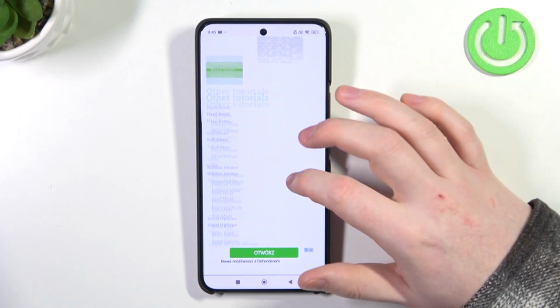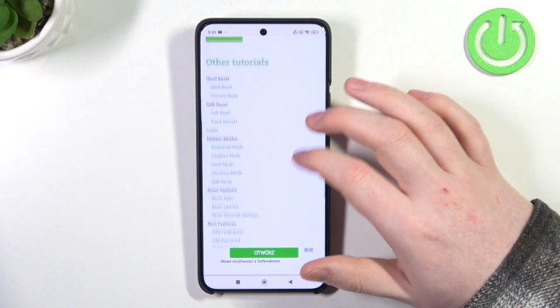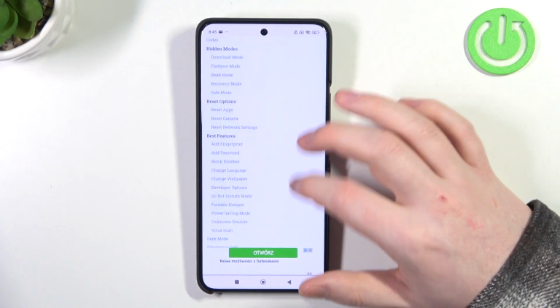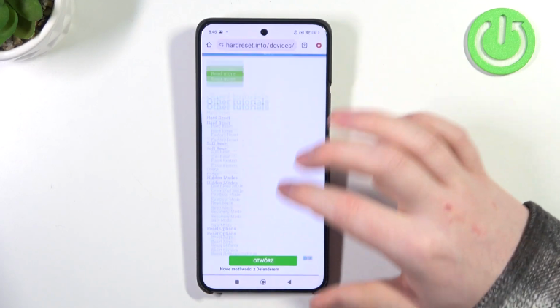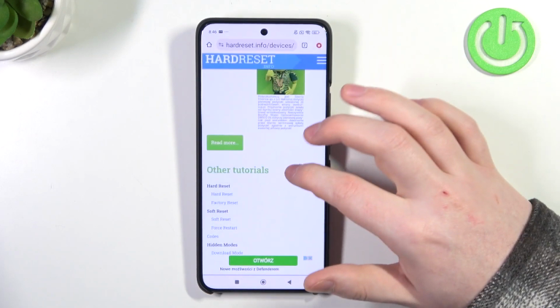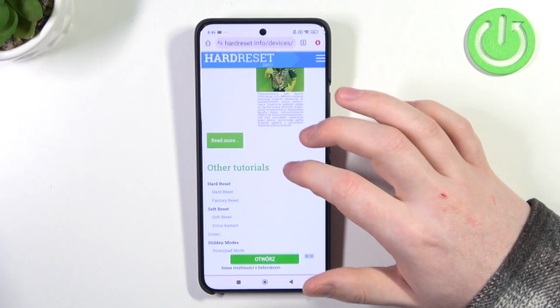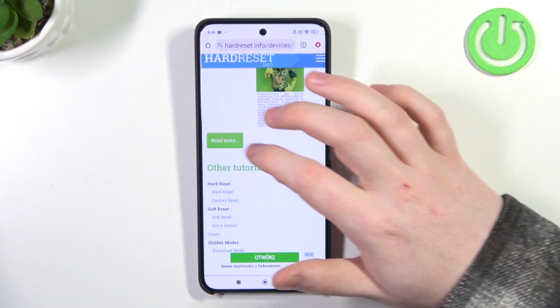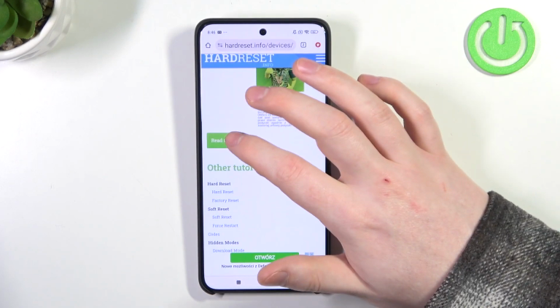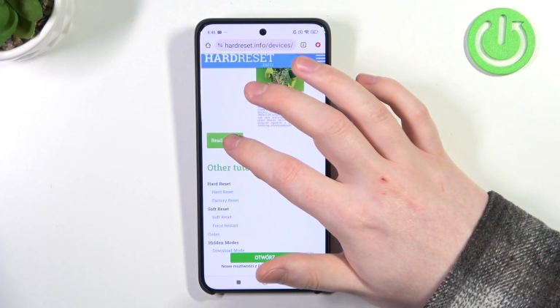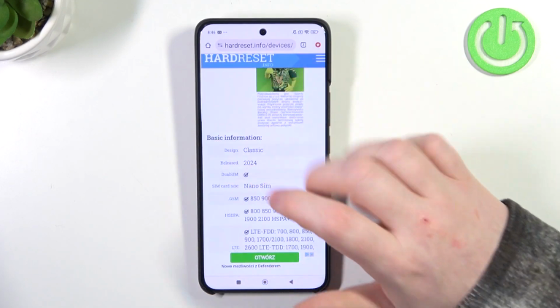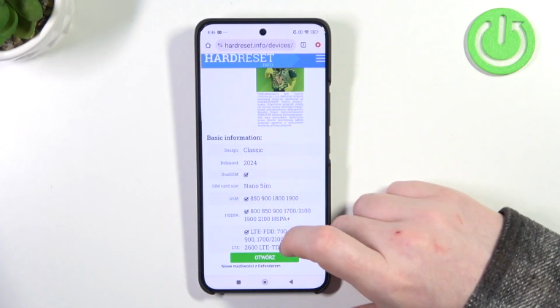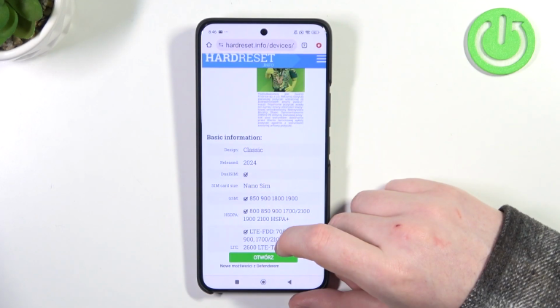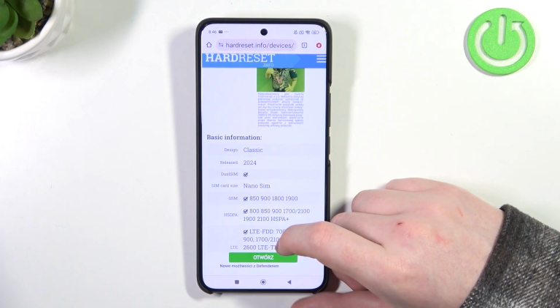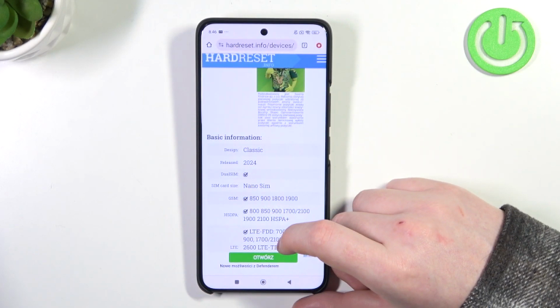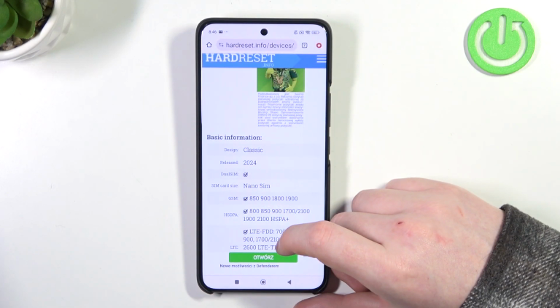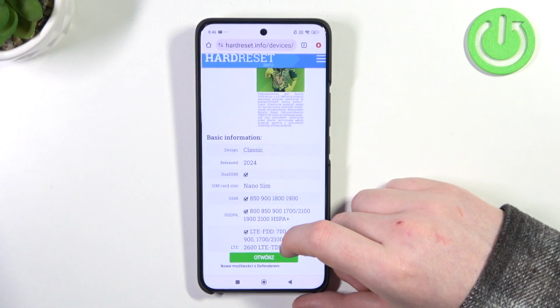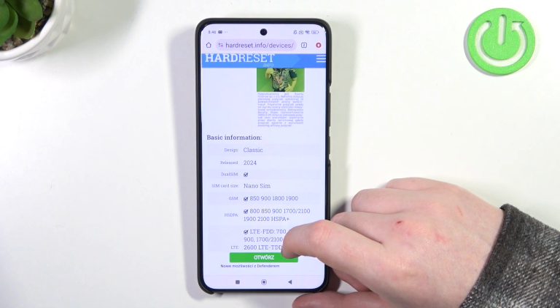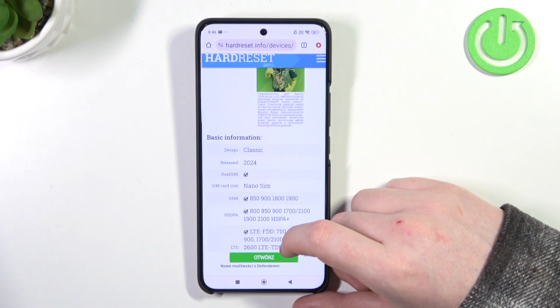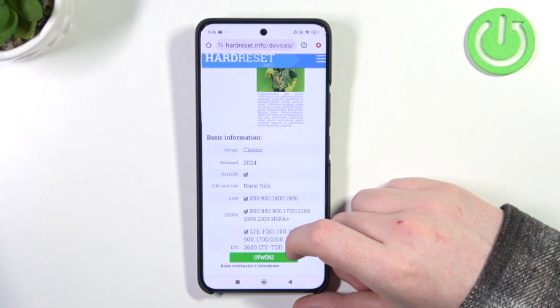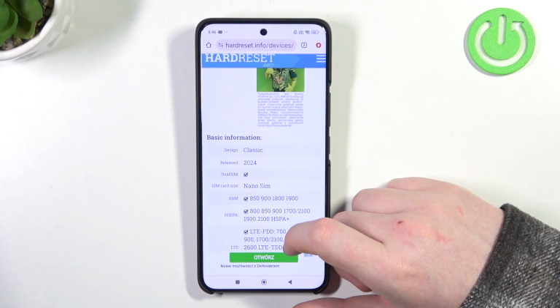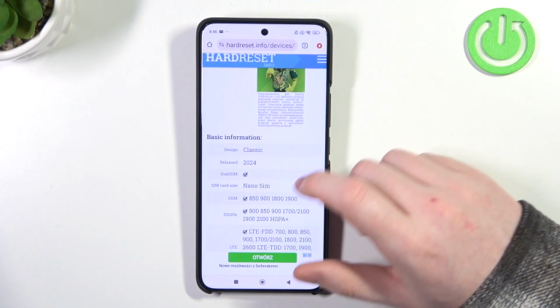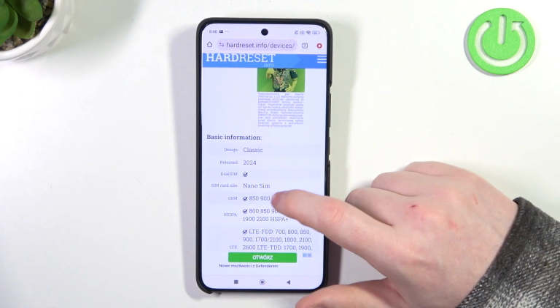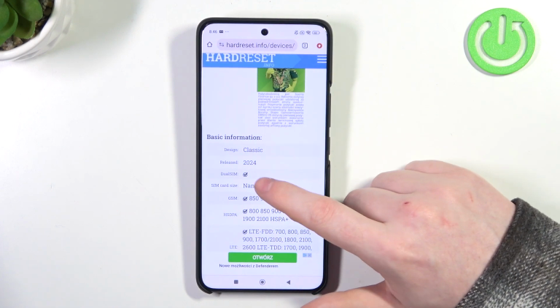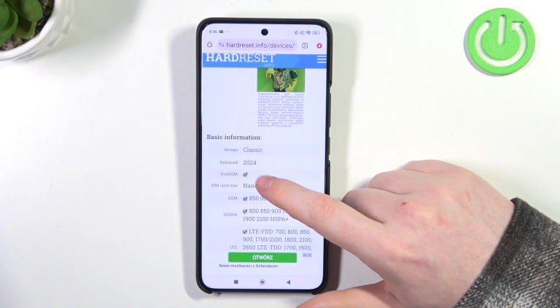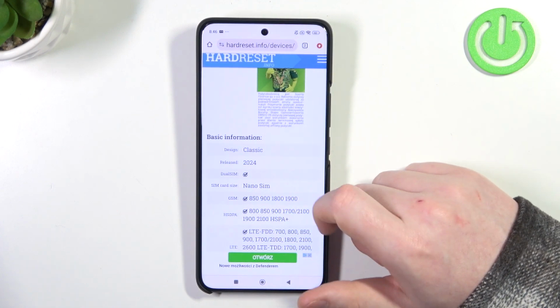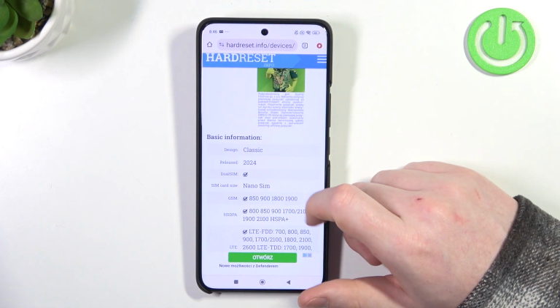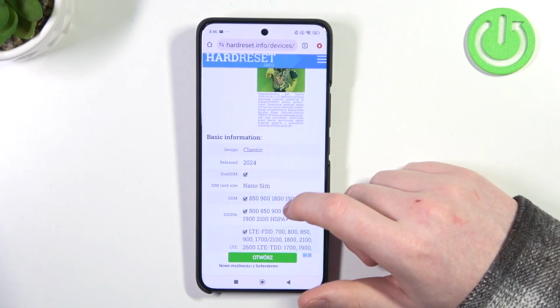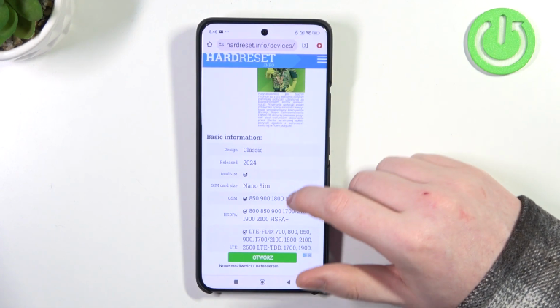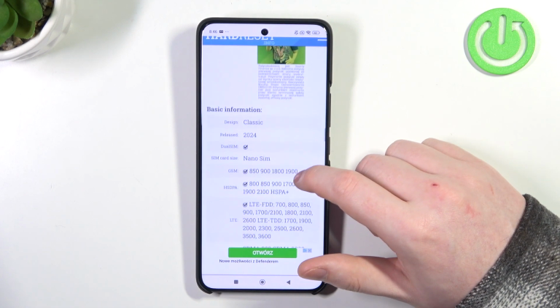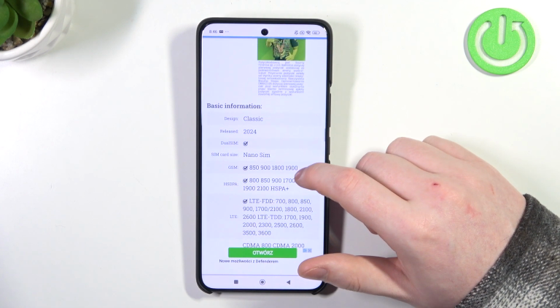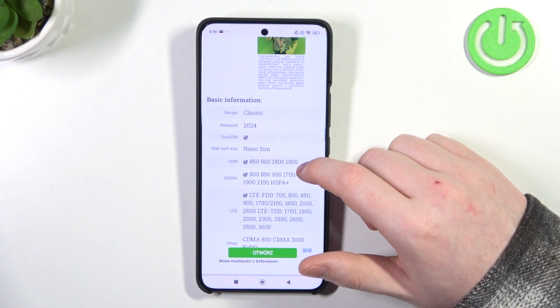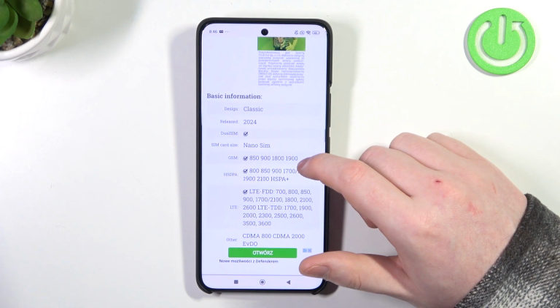At the bottom we should be able to find 'read more', click on it to reveal basic information, and the phone was released on 2024.